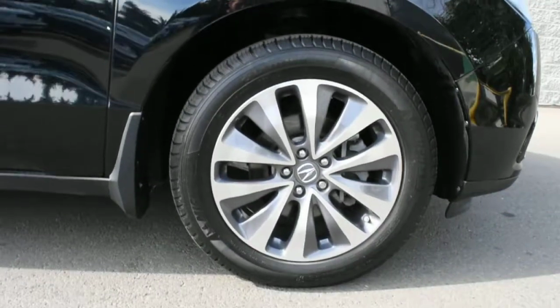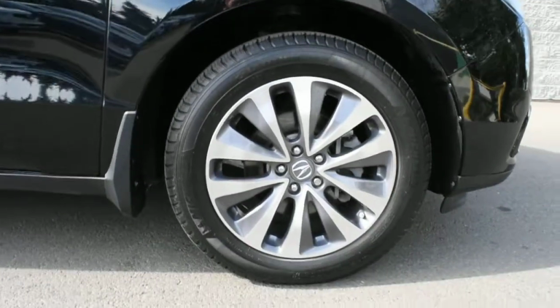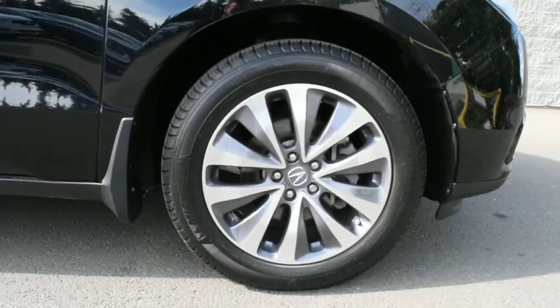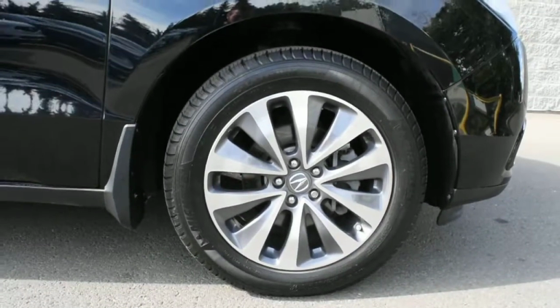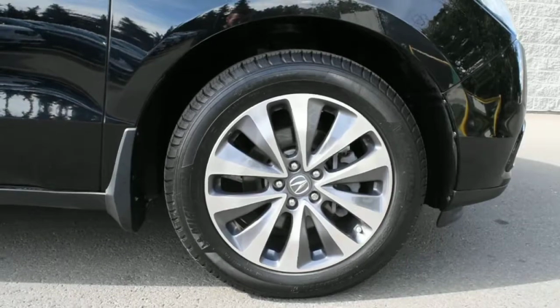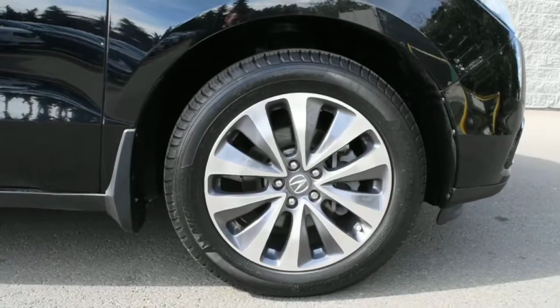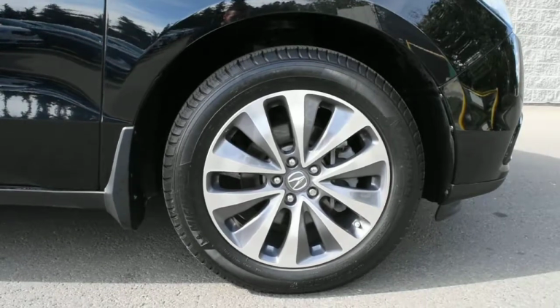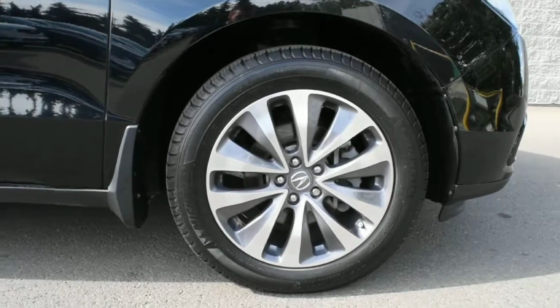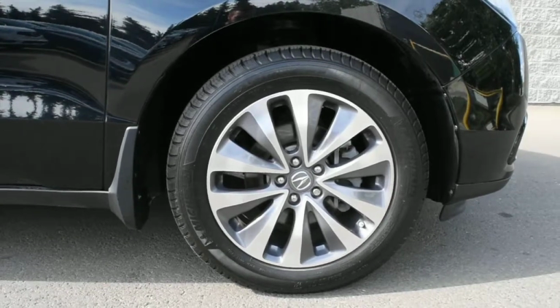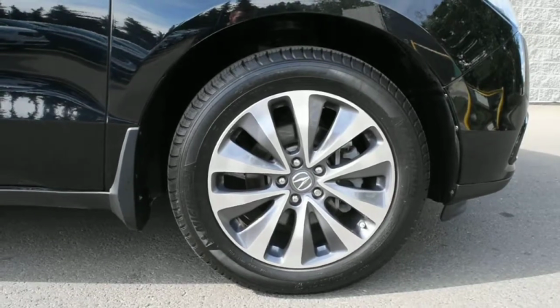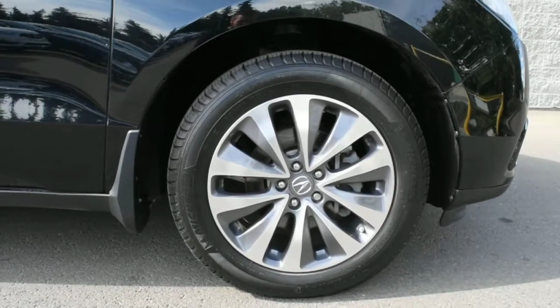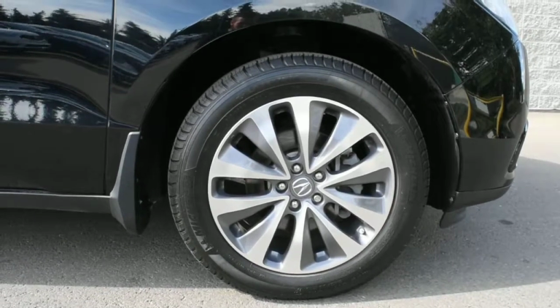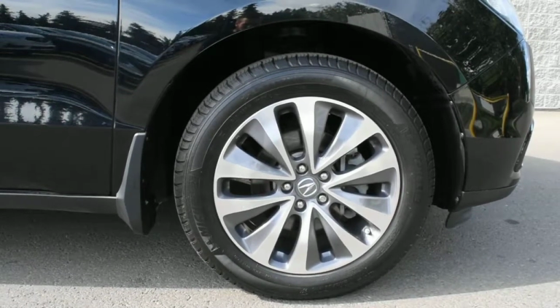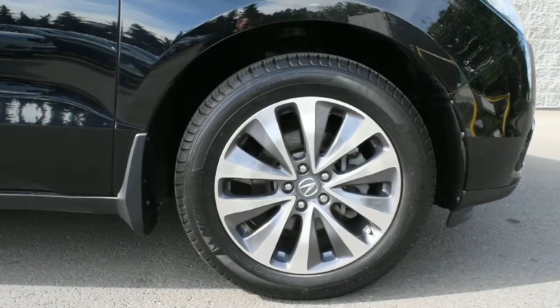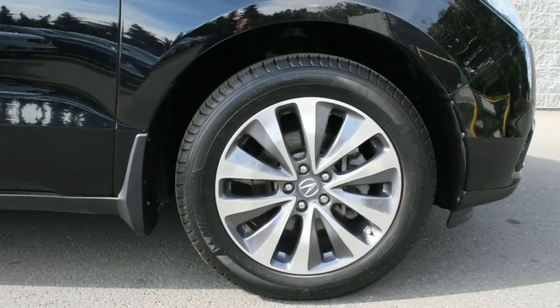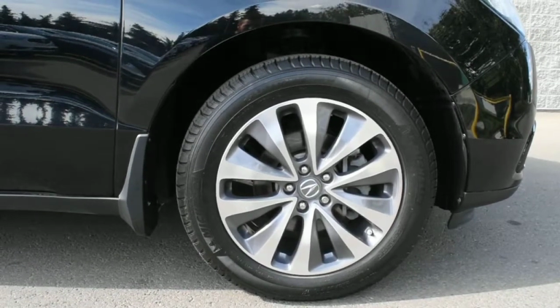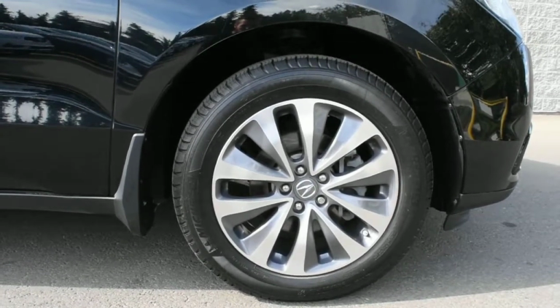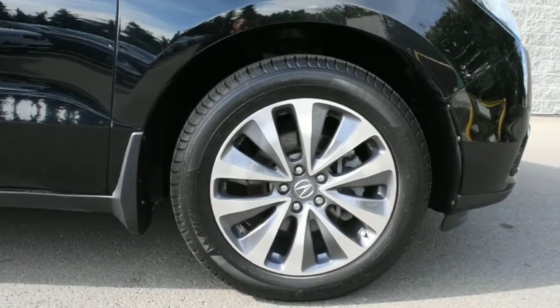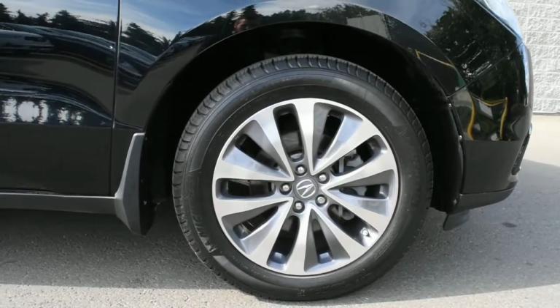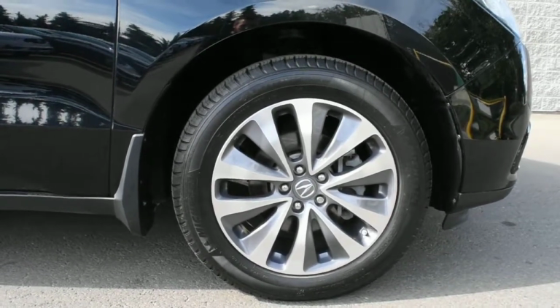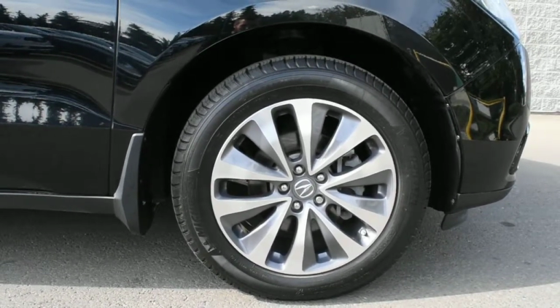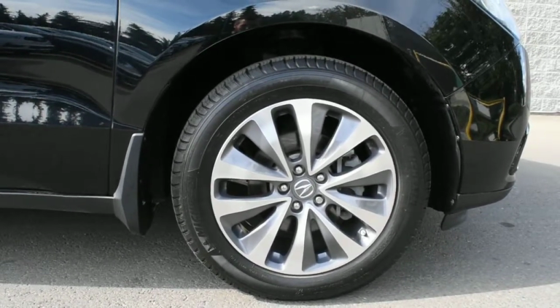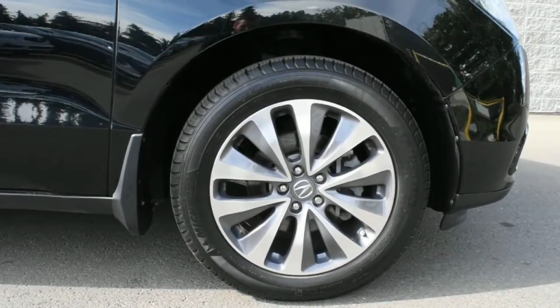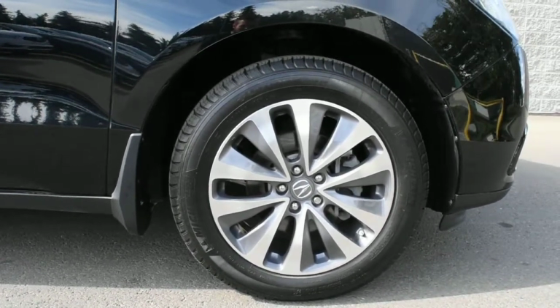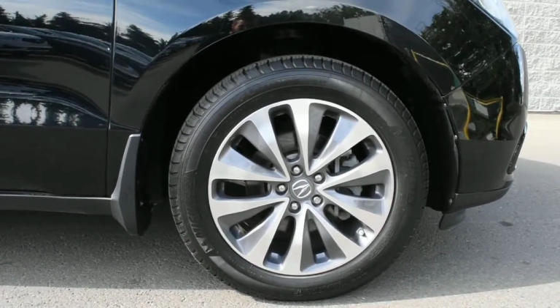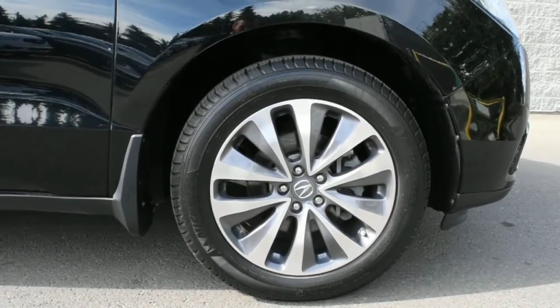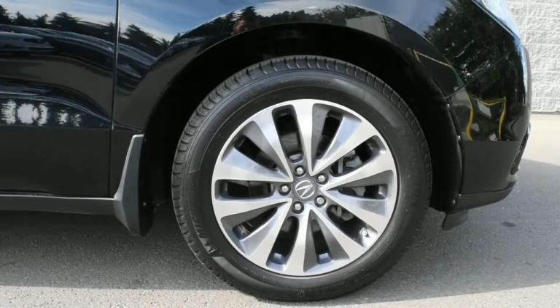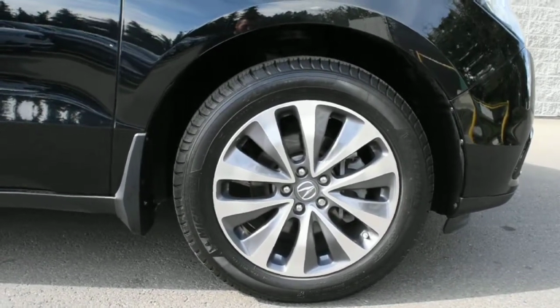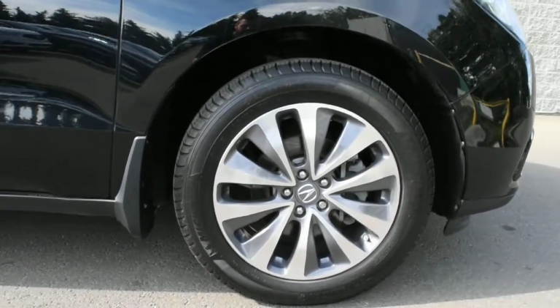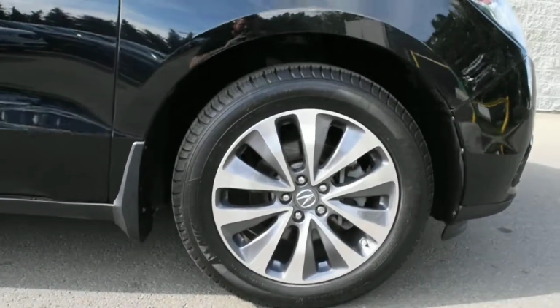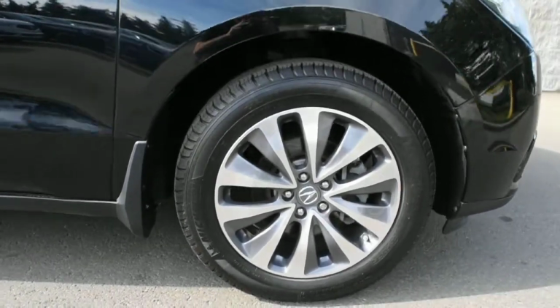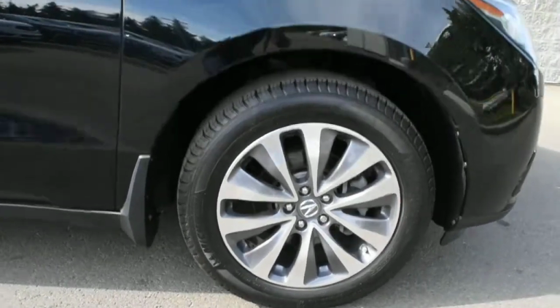For your wheels, you have 19-inch alloy wheels with brand new Michelin all-season tires.